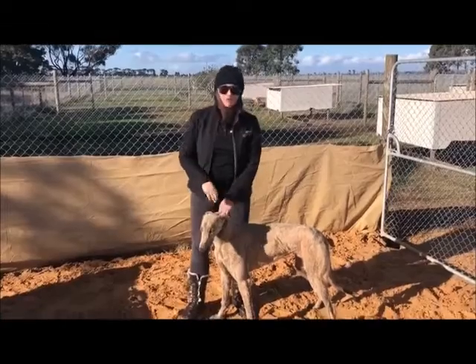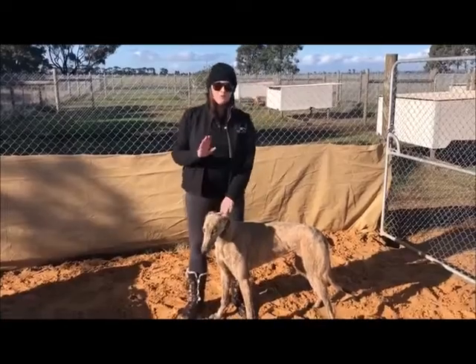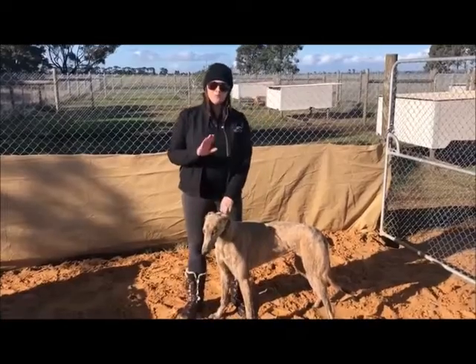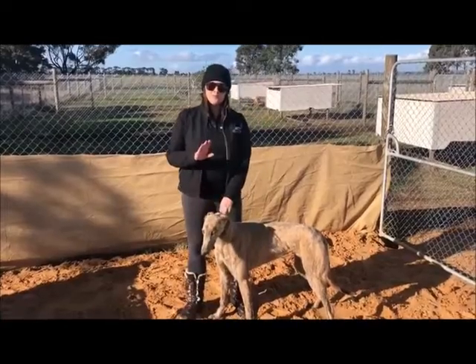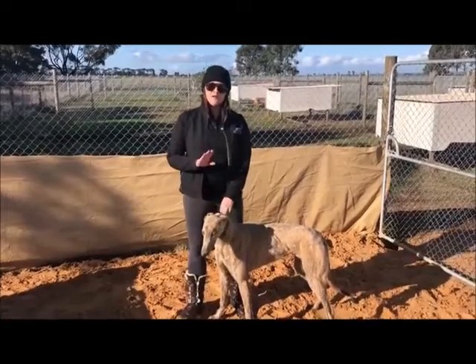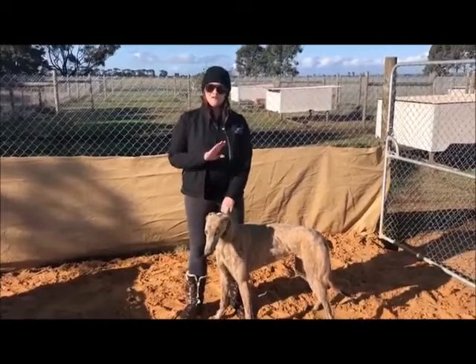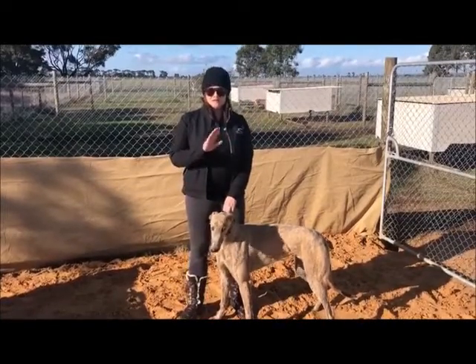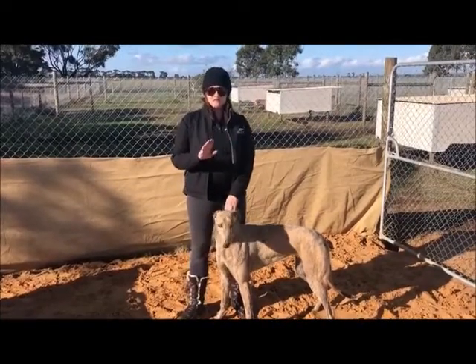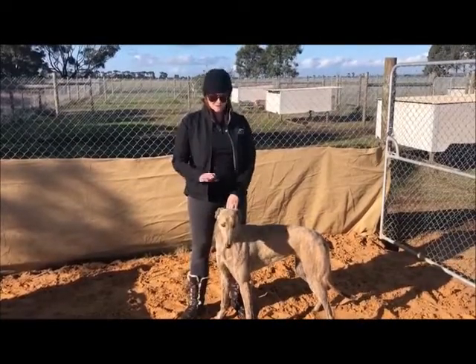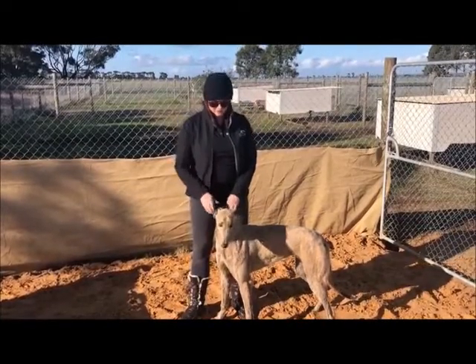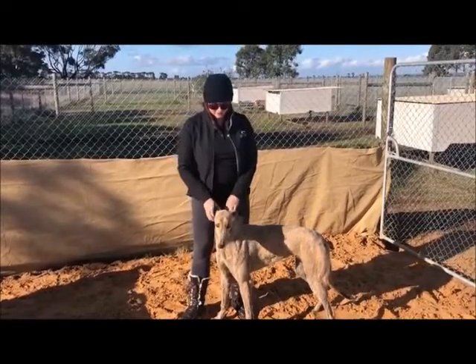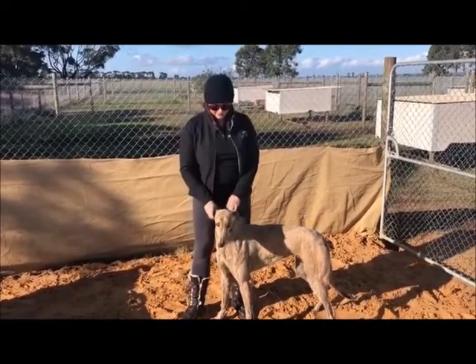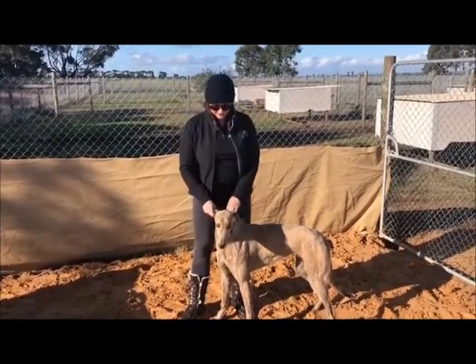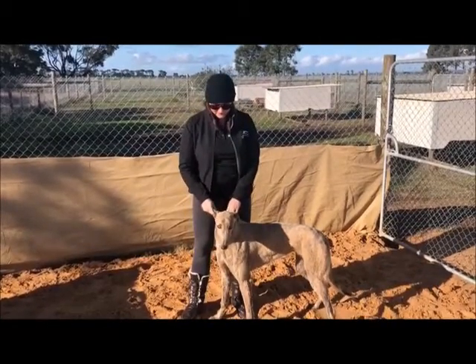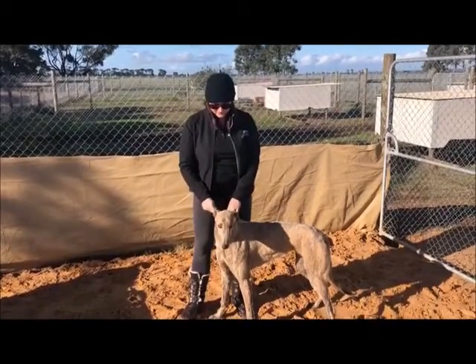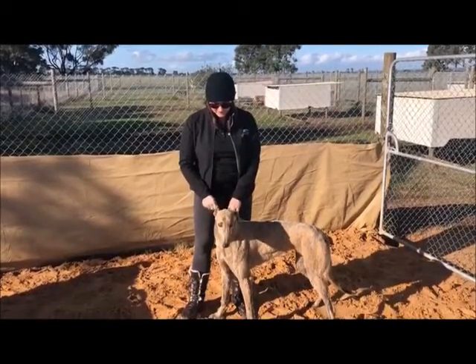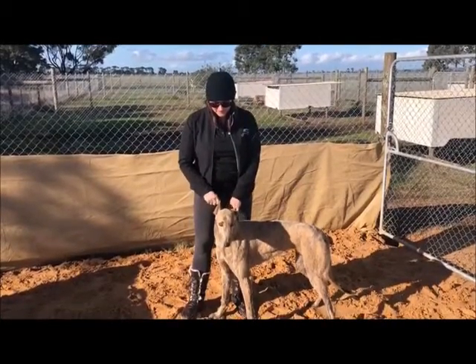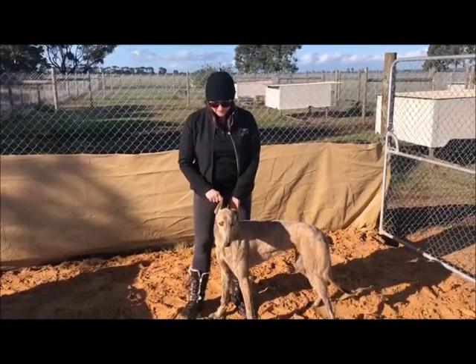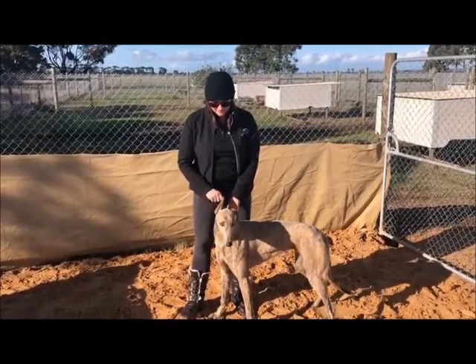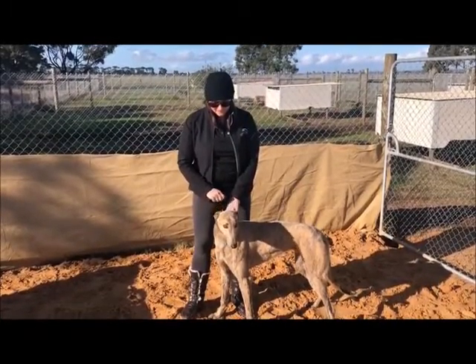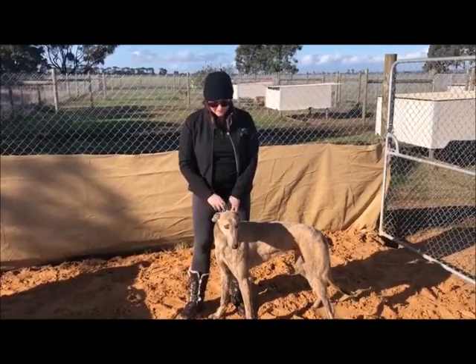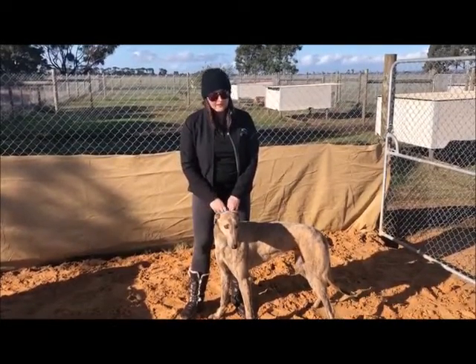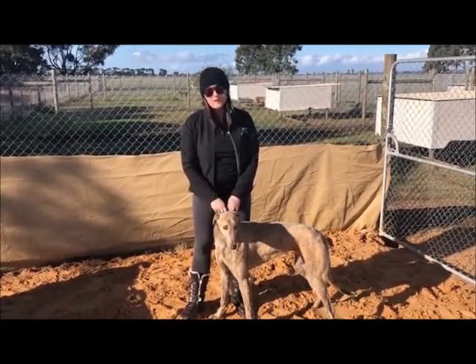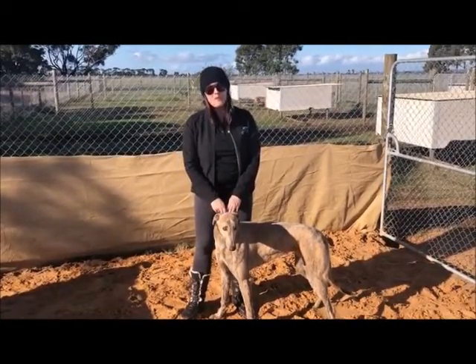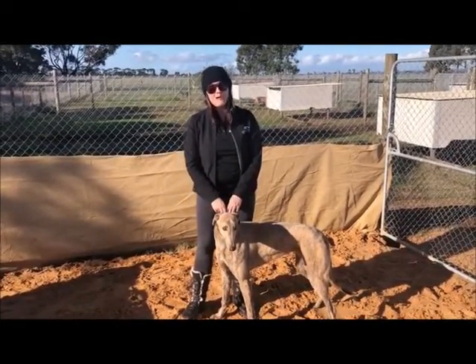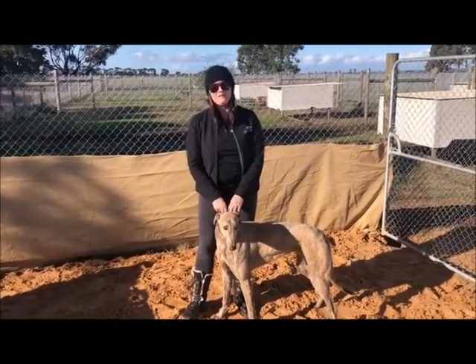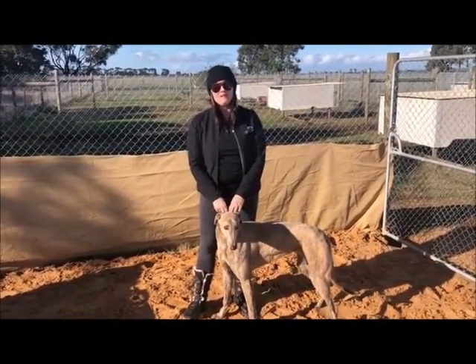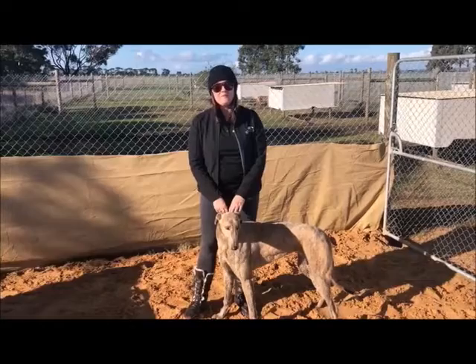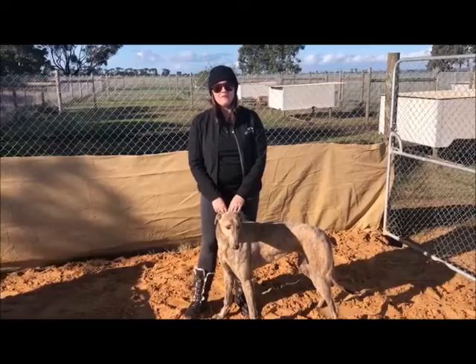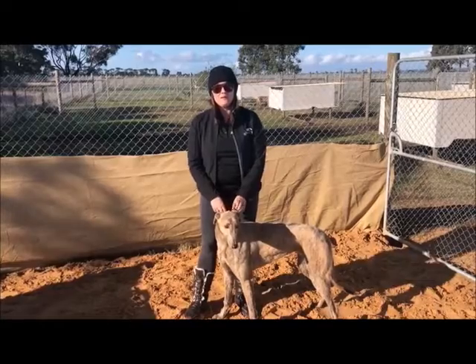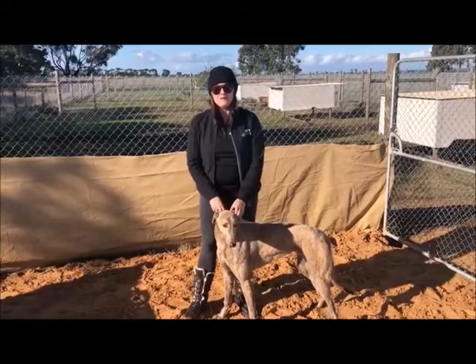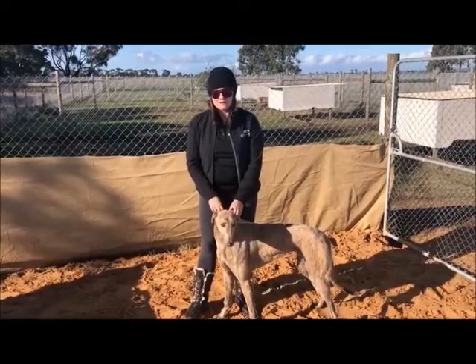No problems with his rearing. He's rearing on his own singly, and we really are now preparing to get him to the breakers.